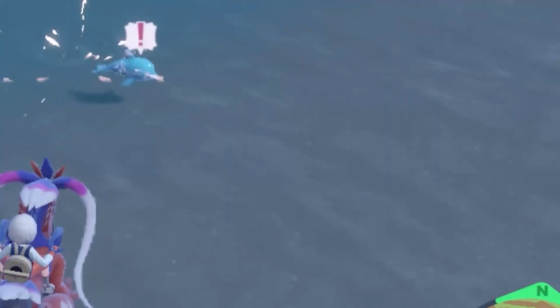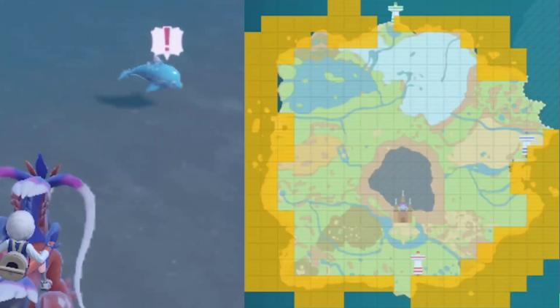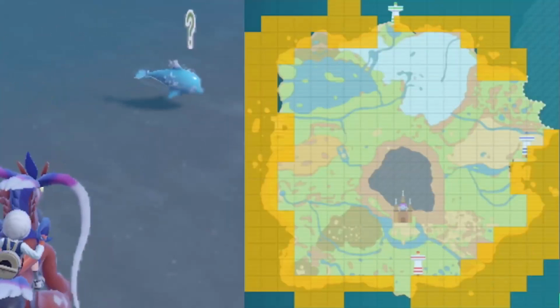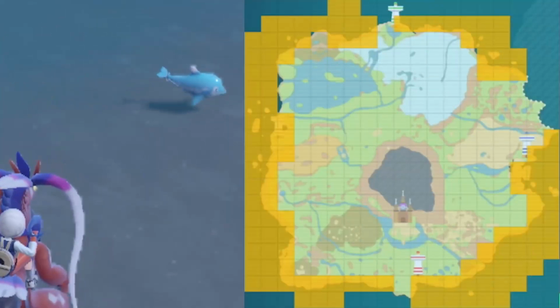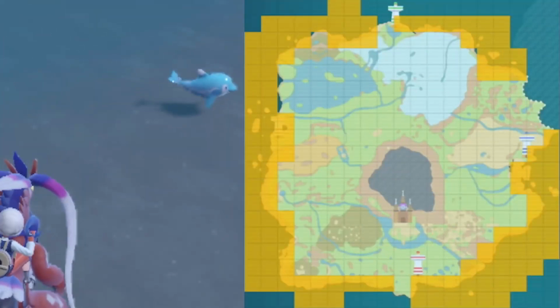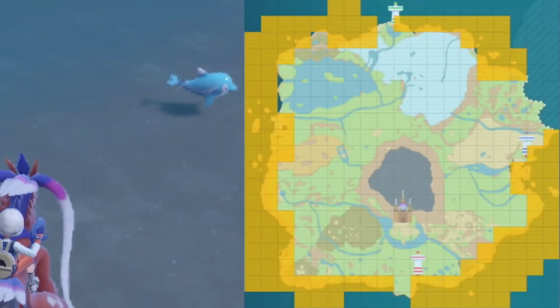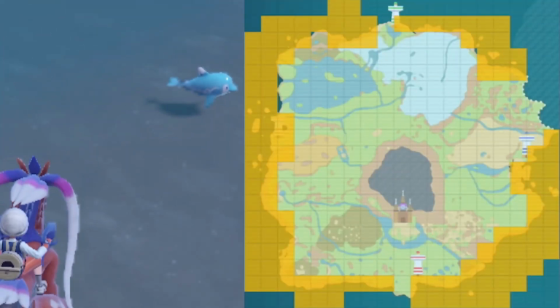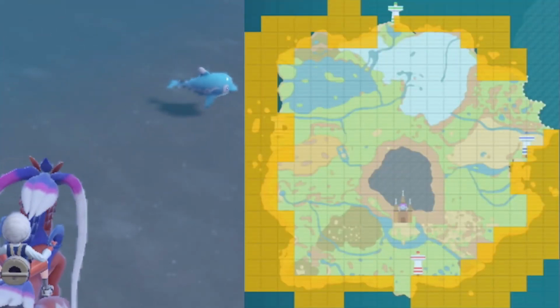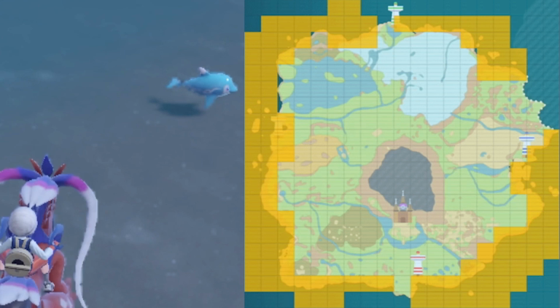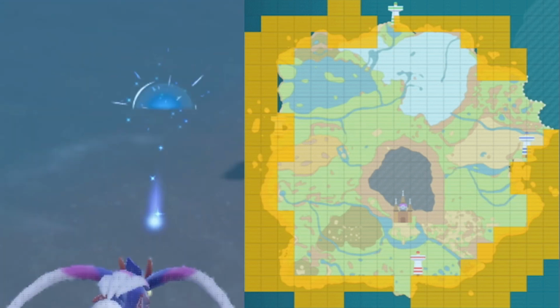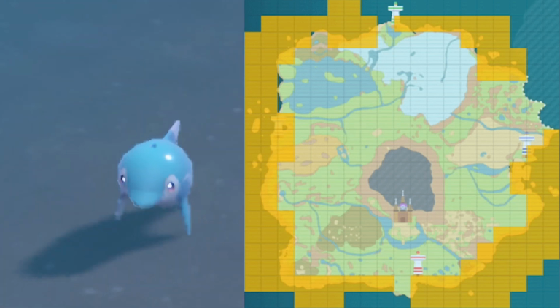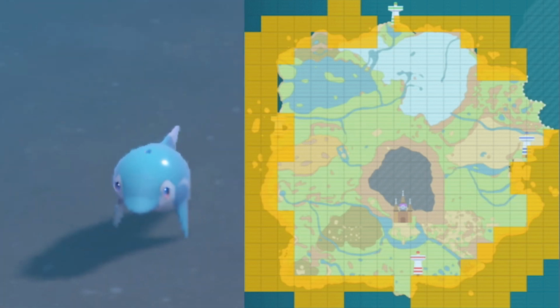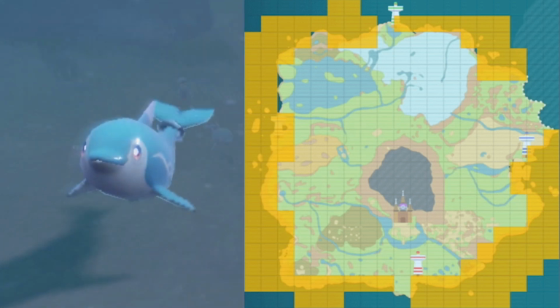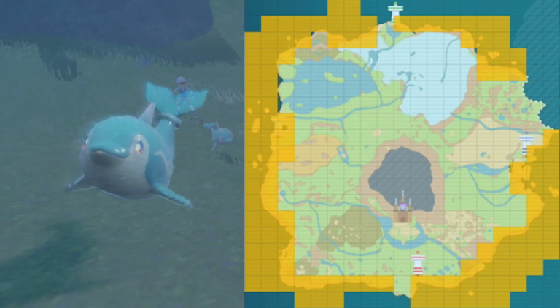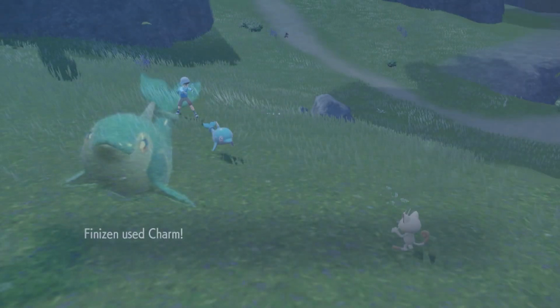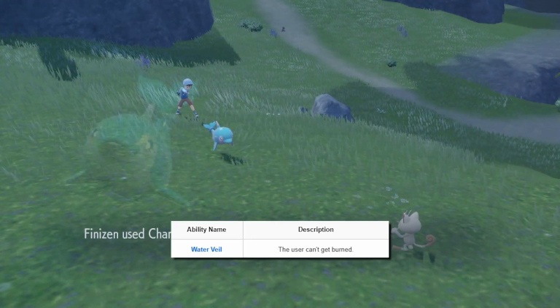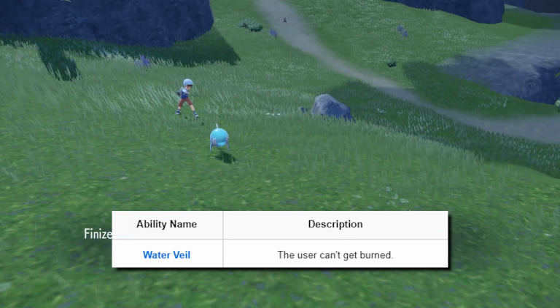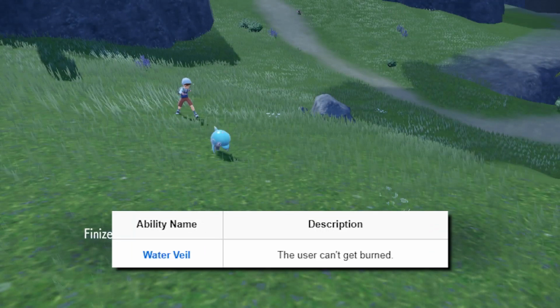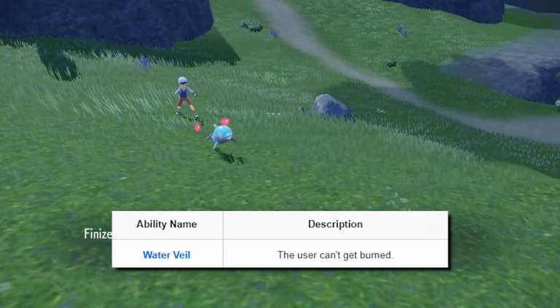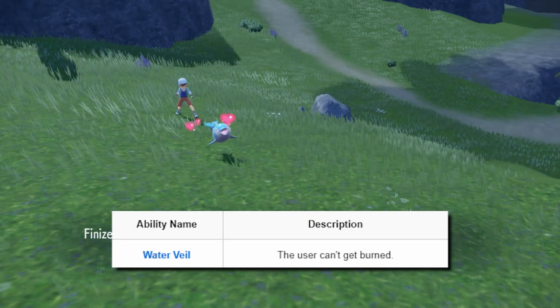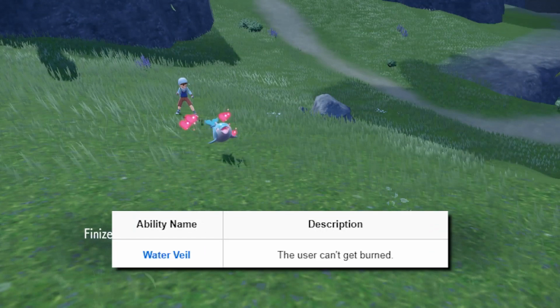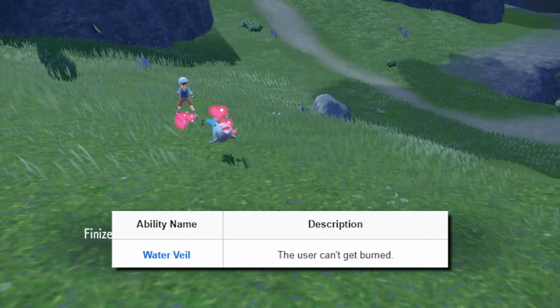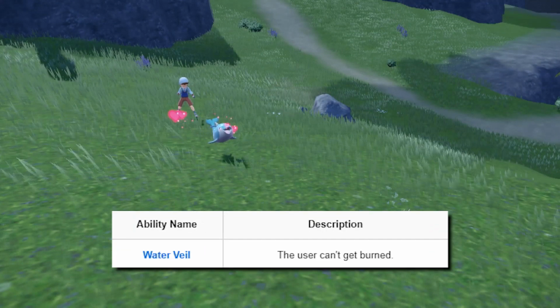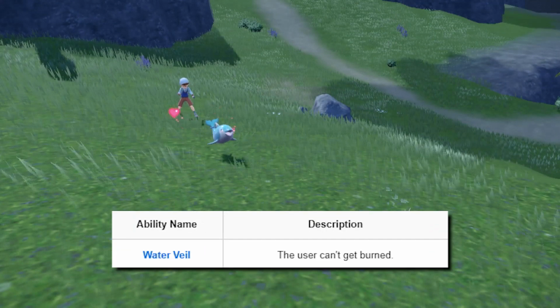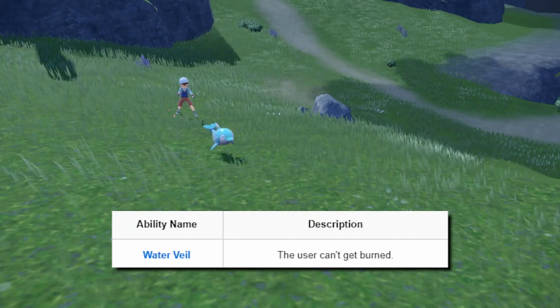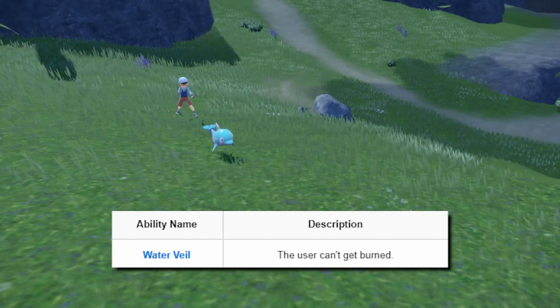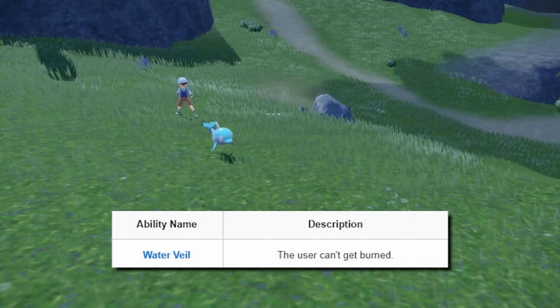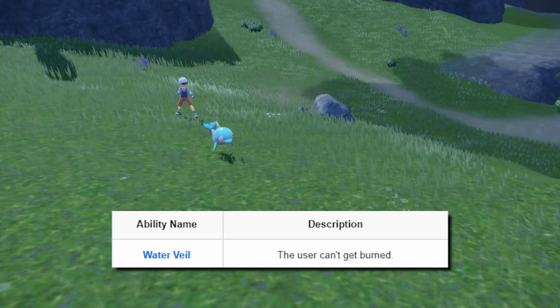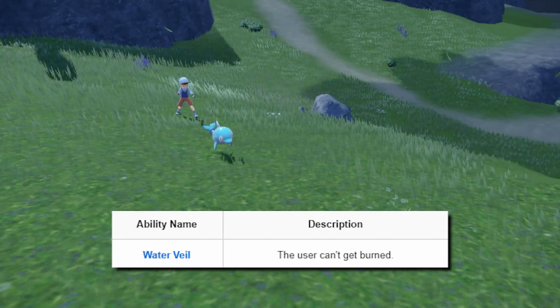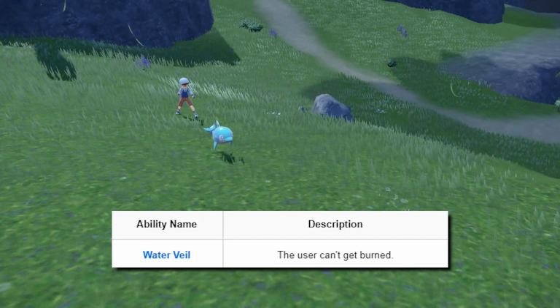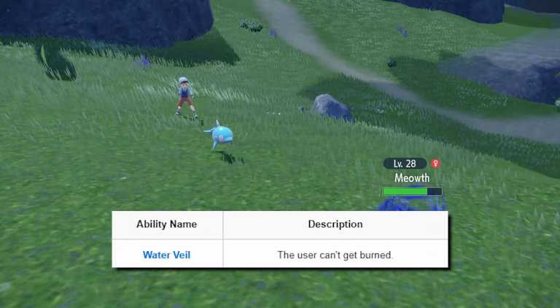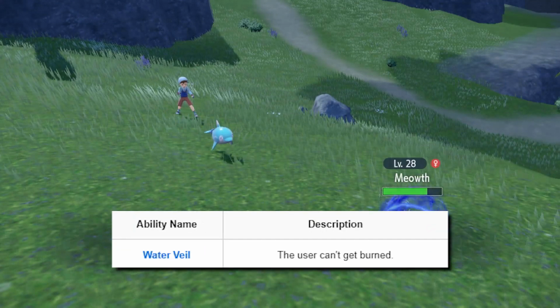Finizen can be found in the ocean surrounding Paldea. Its ability, Water Veil, prevents it from being burned from attacks.